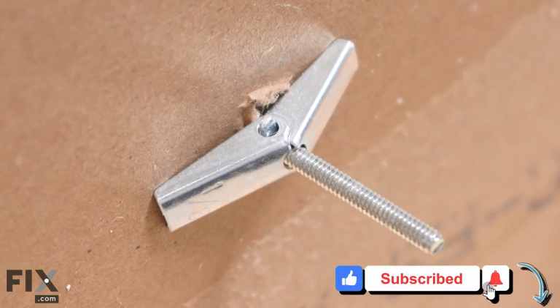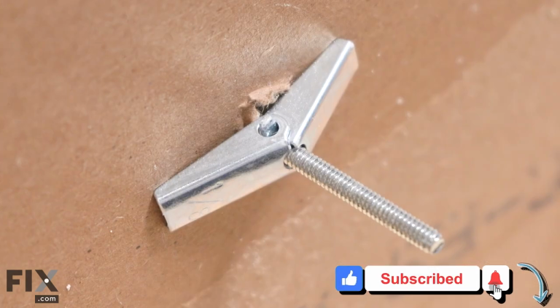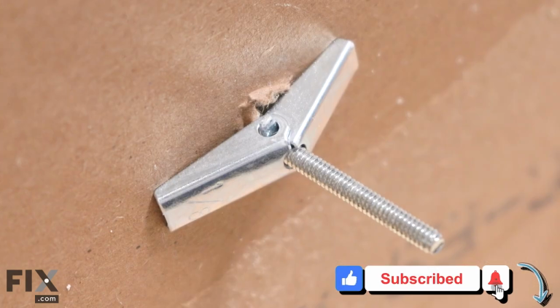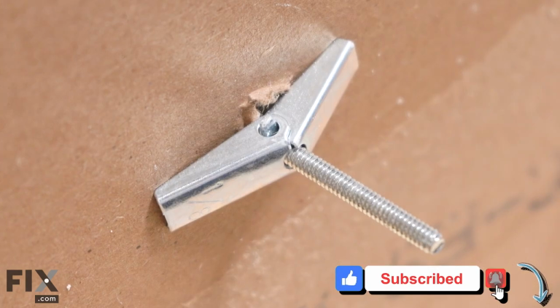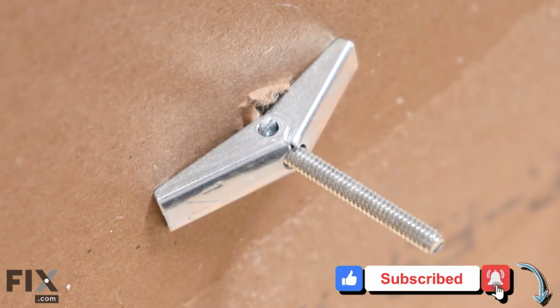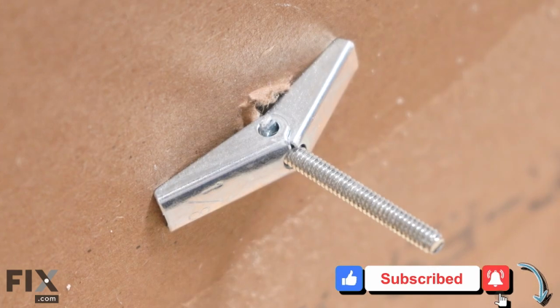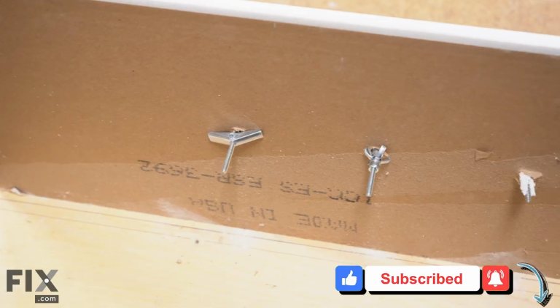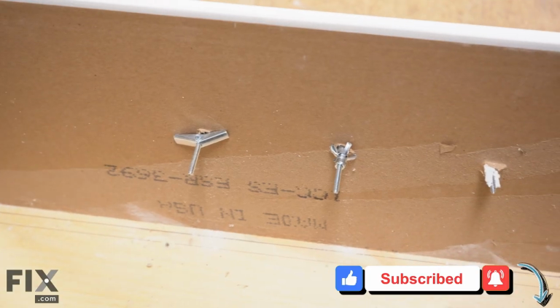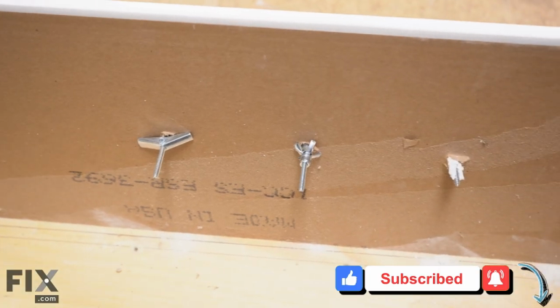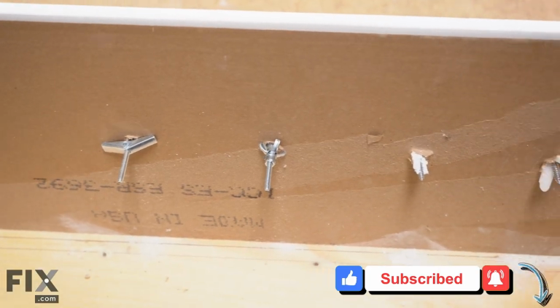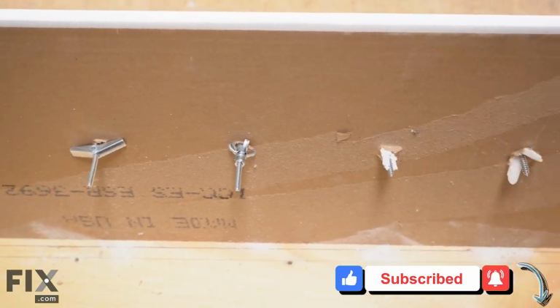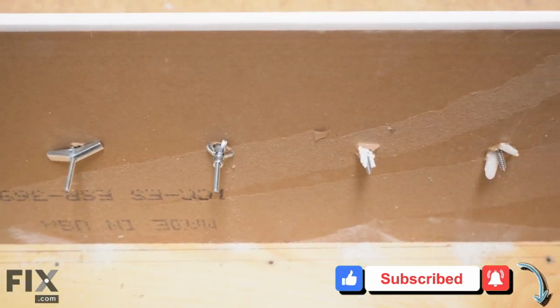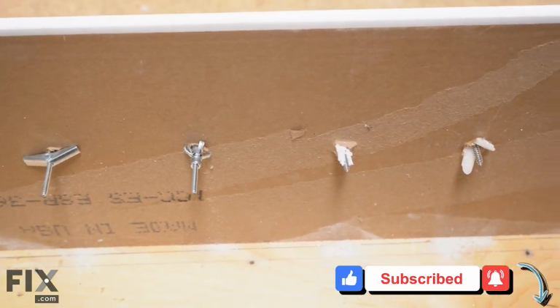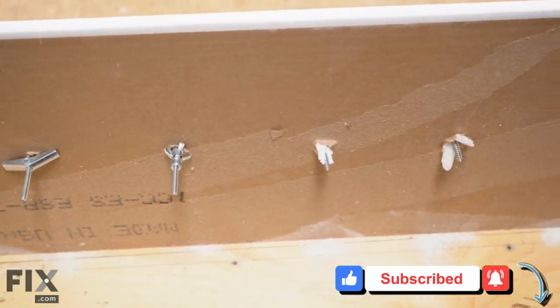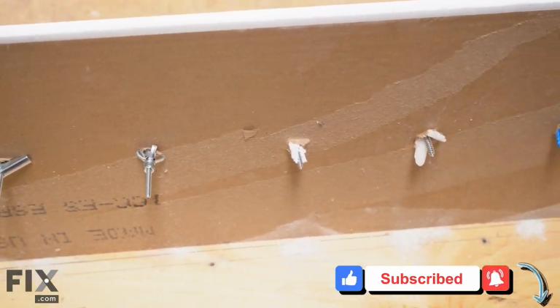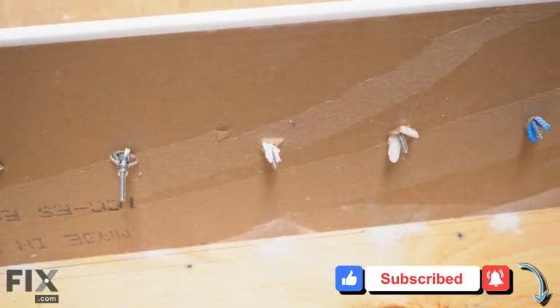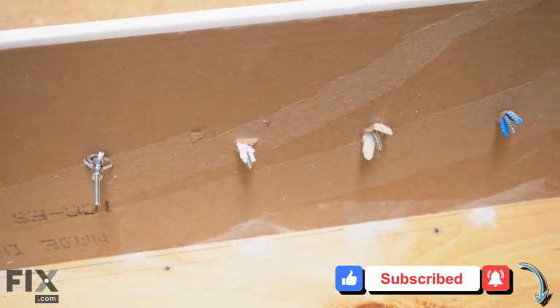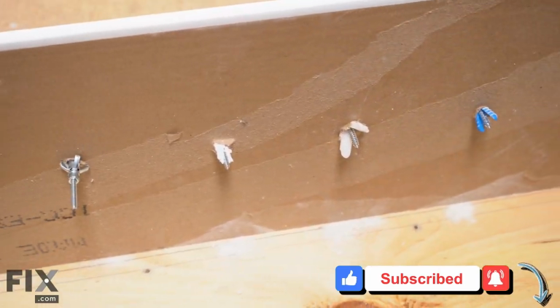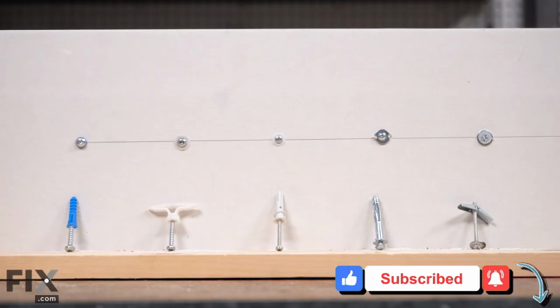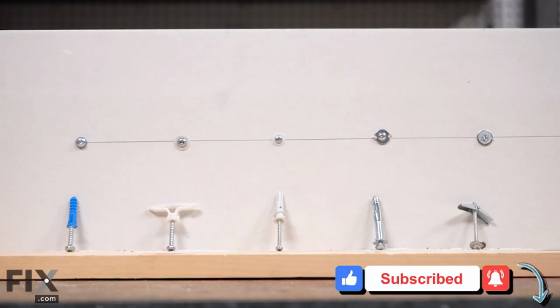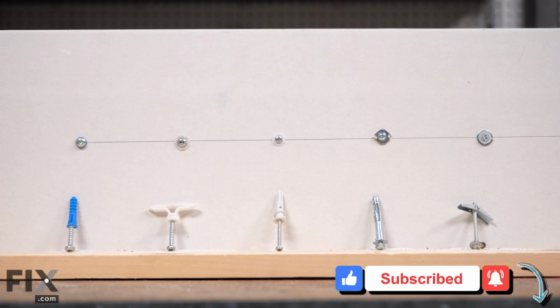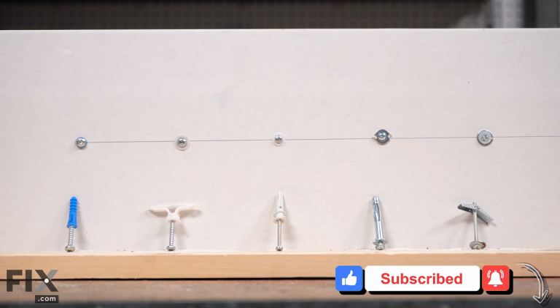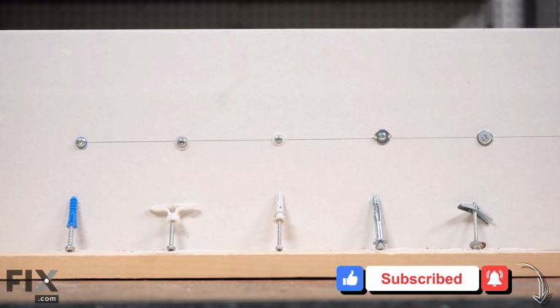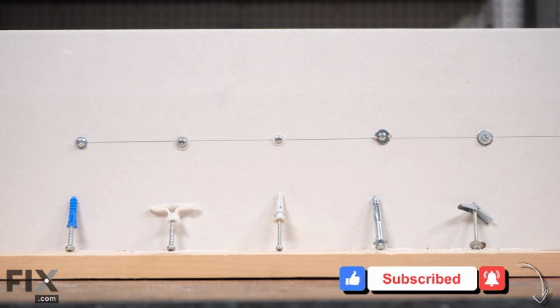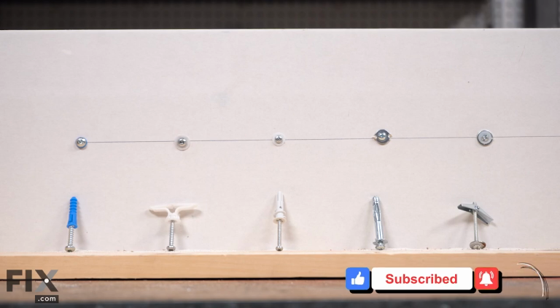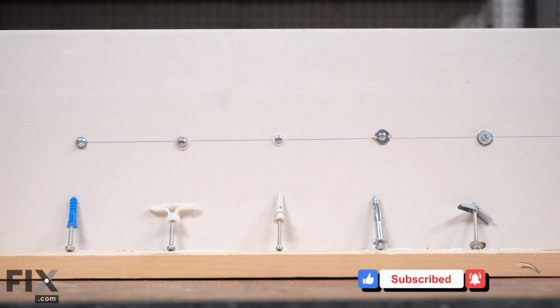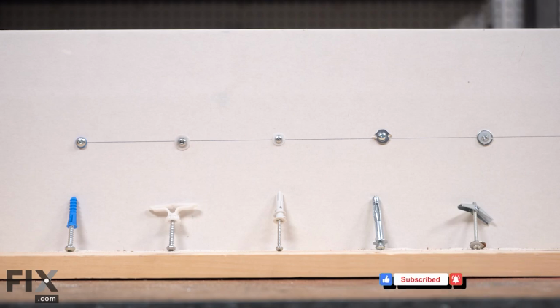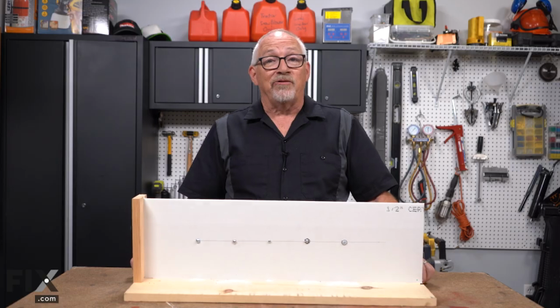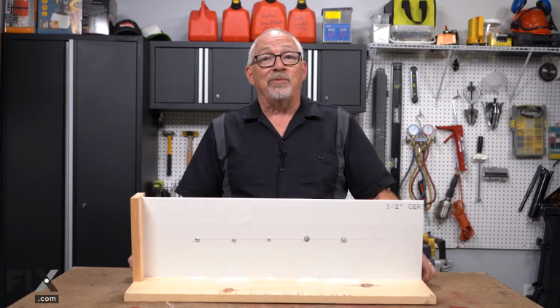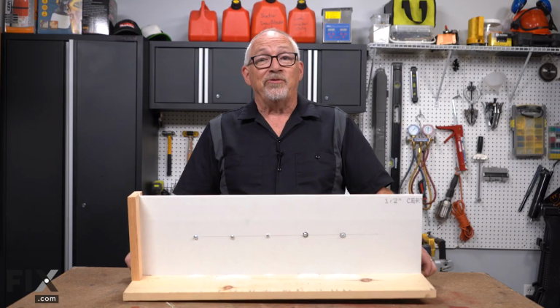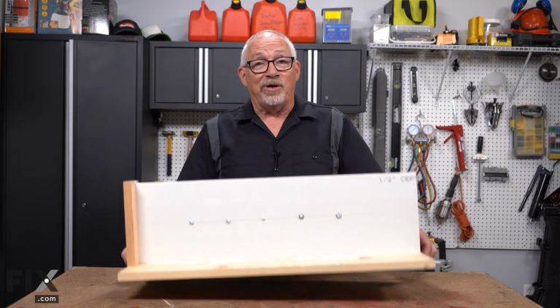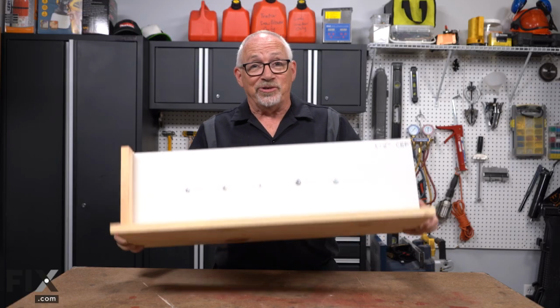So now you know what's going on behind your wall when you're using wall anchors. Thanks very much for watching.